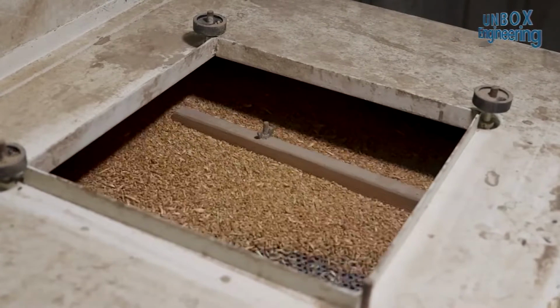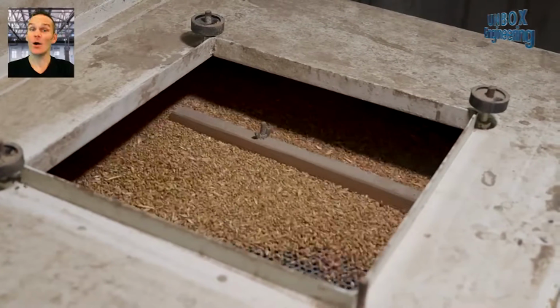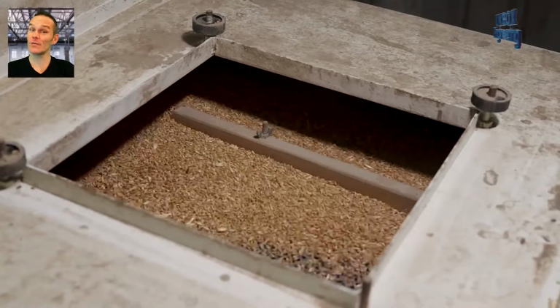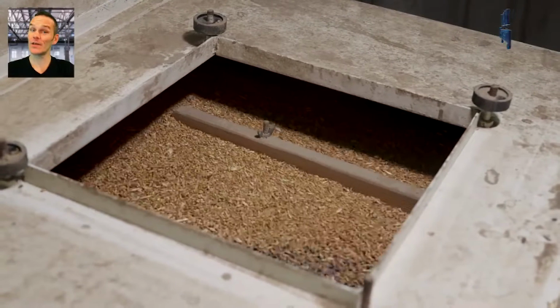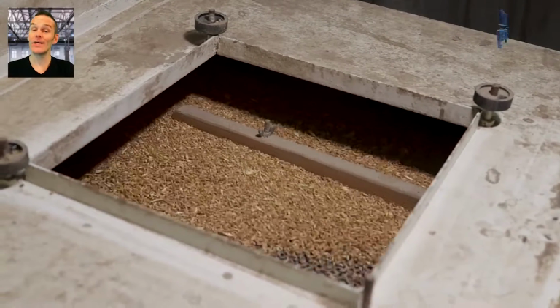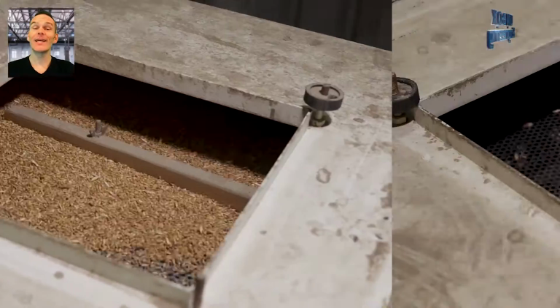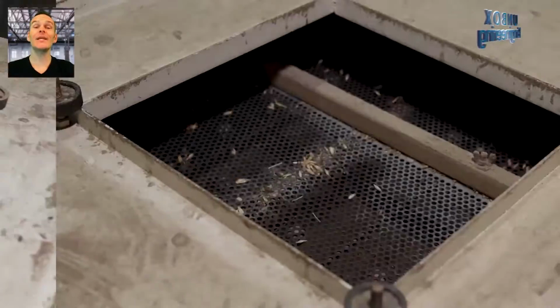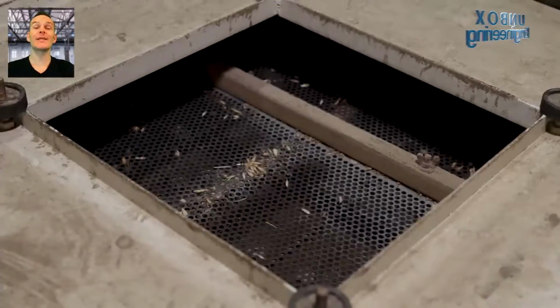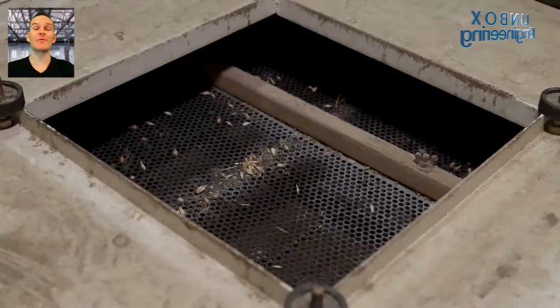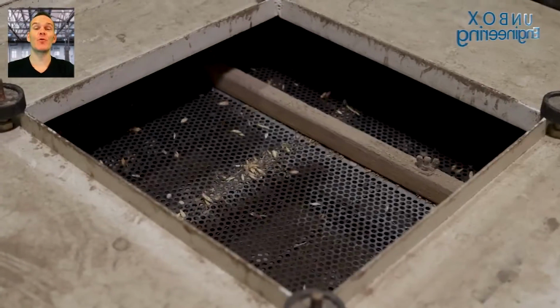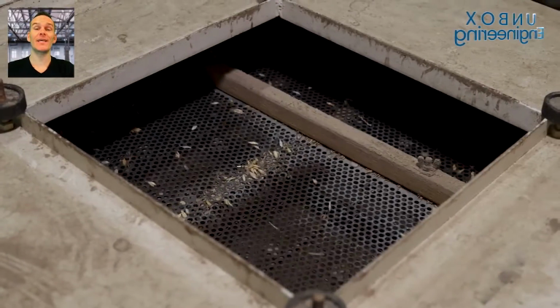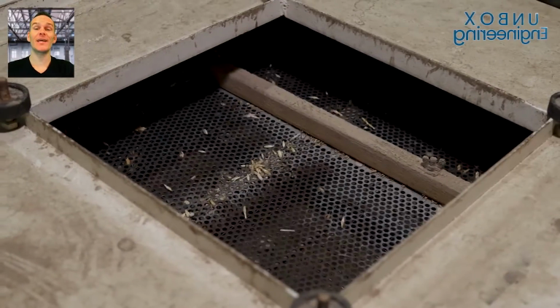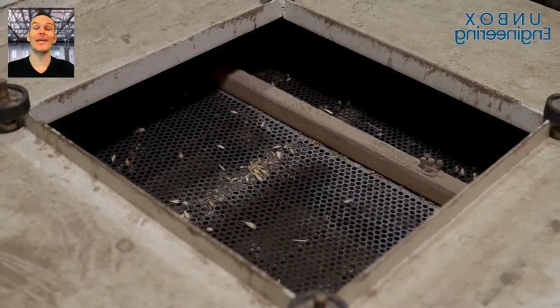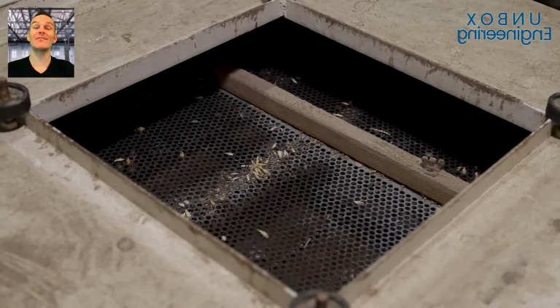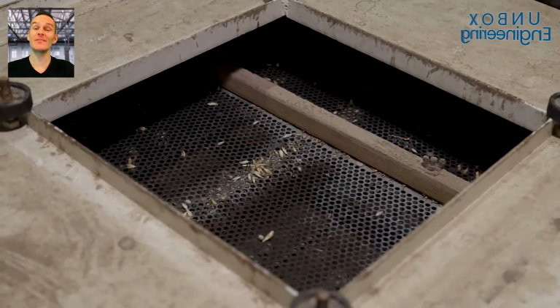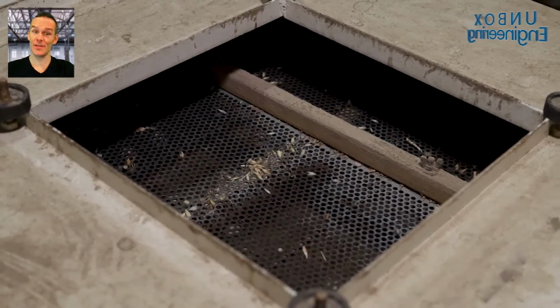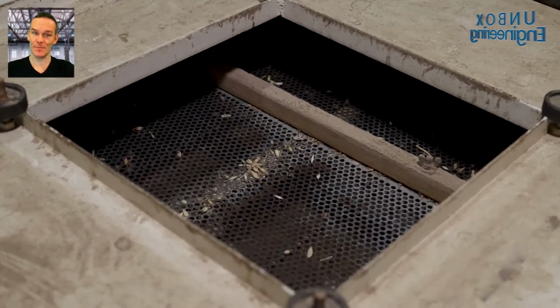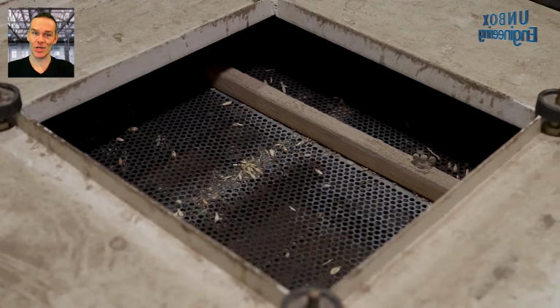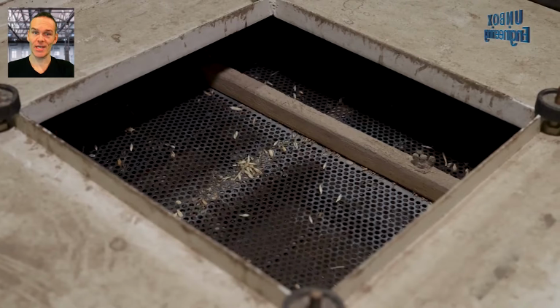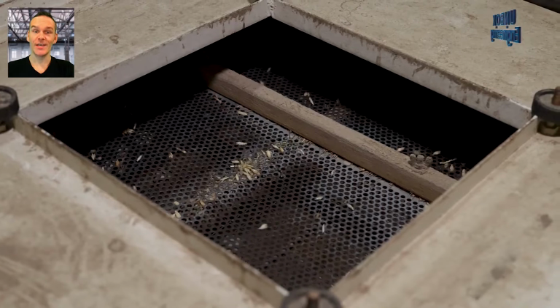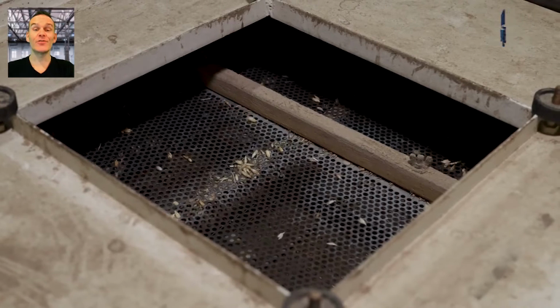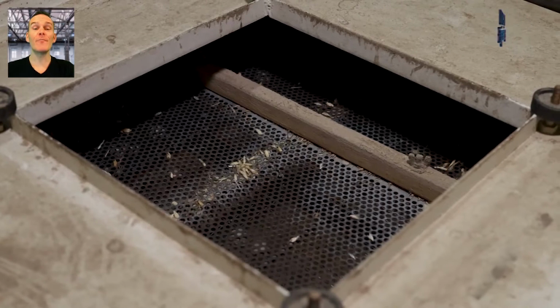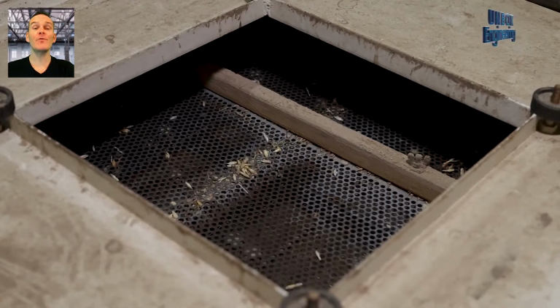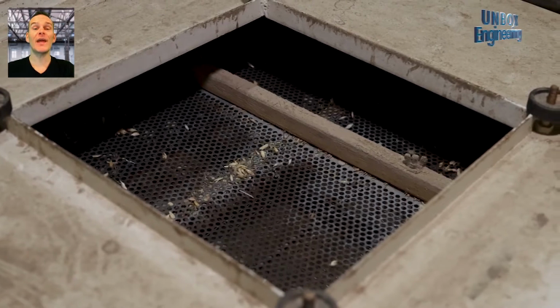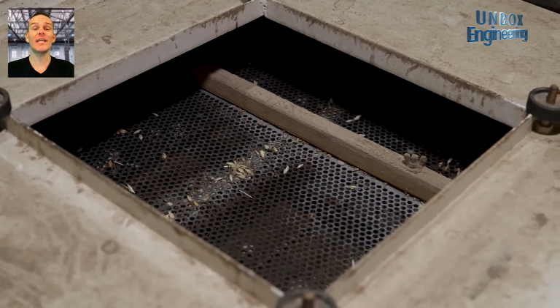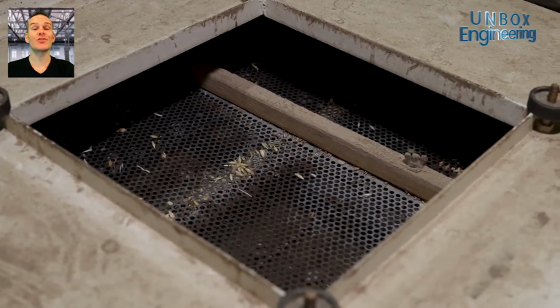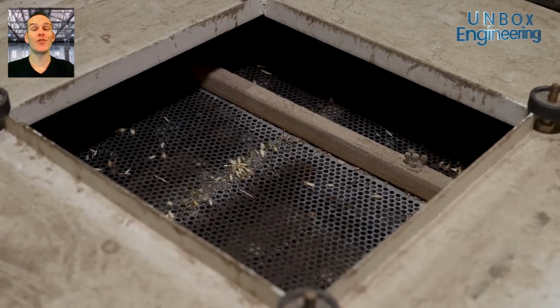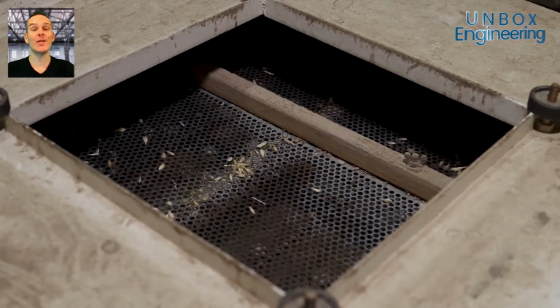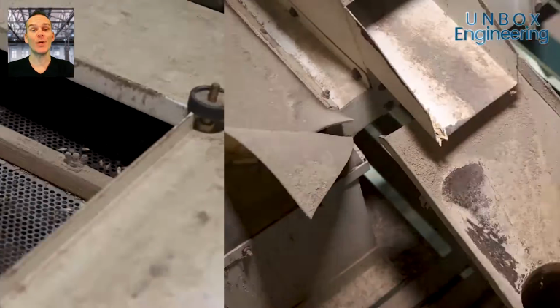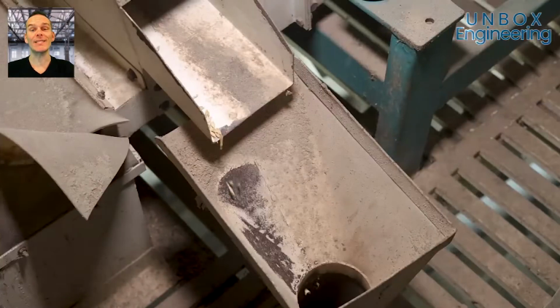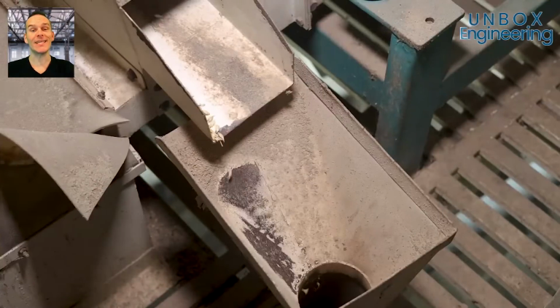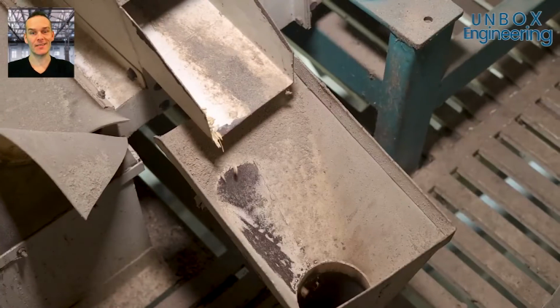Also, cleaning is performed here inside the machine, to remove any stray wheat ears.